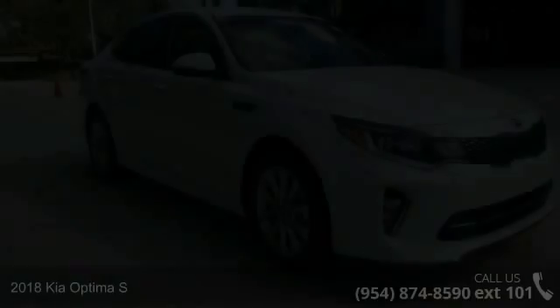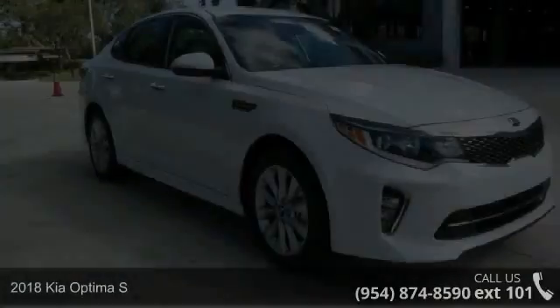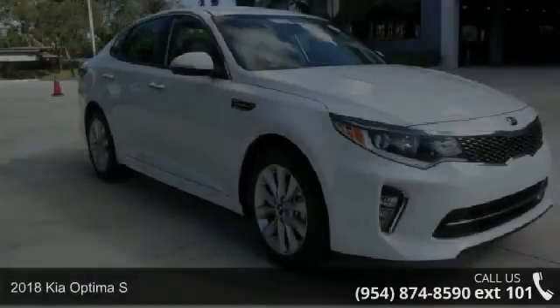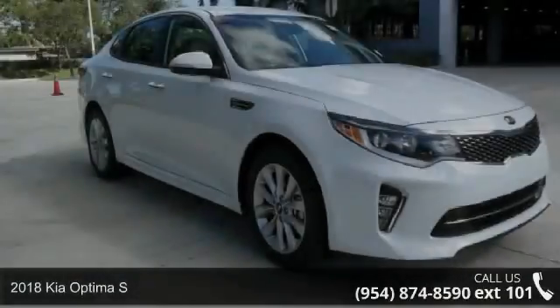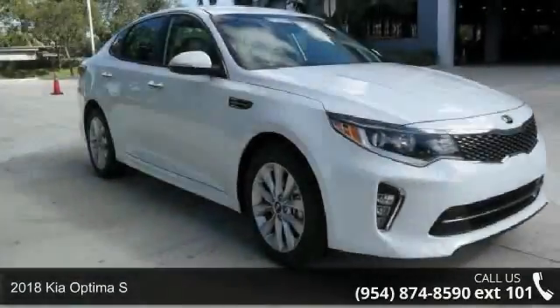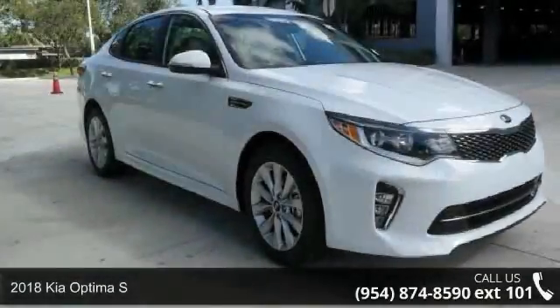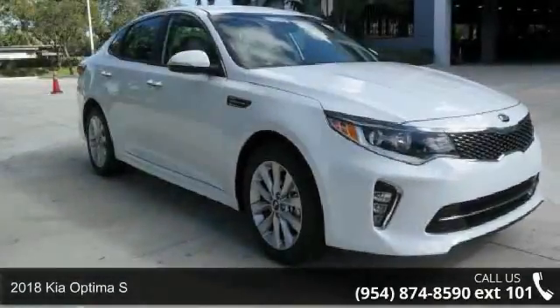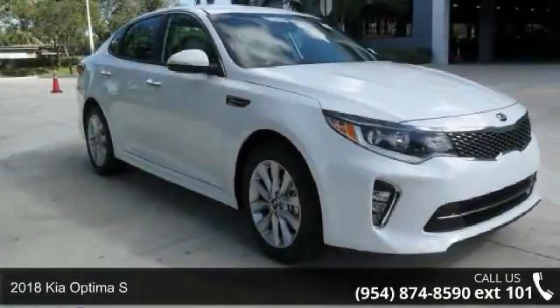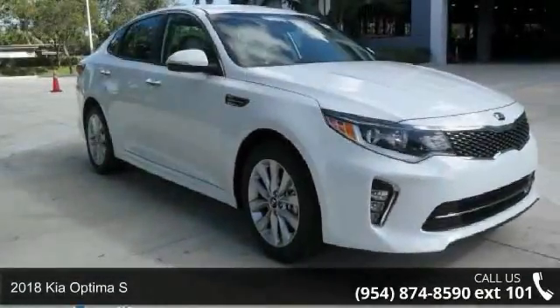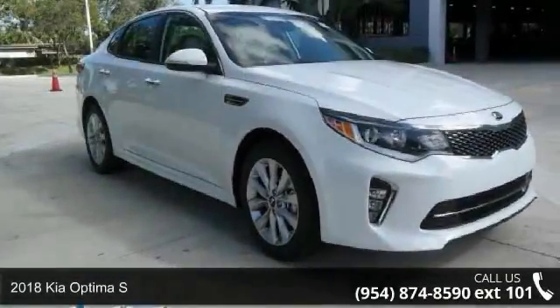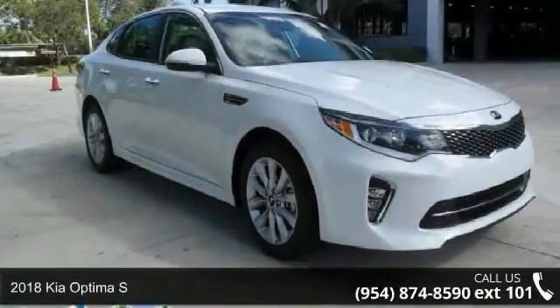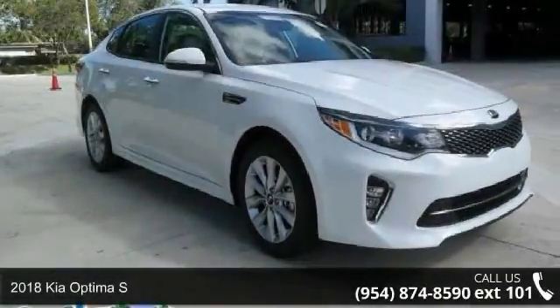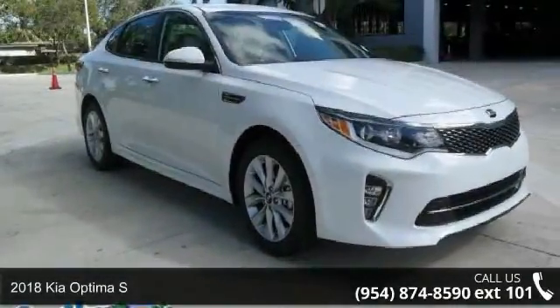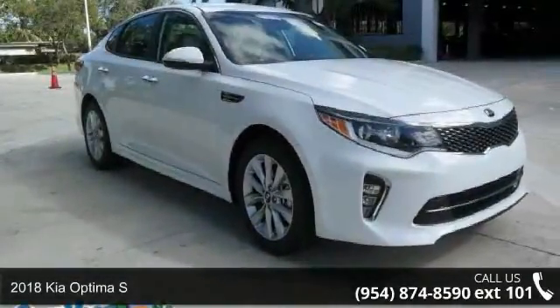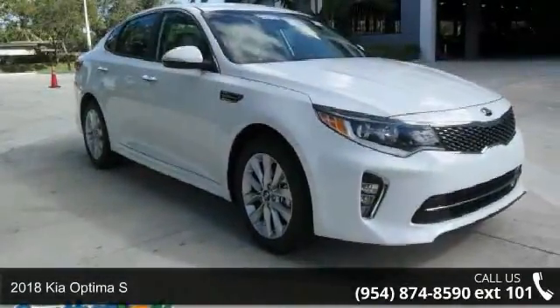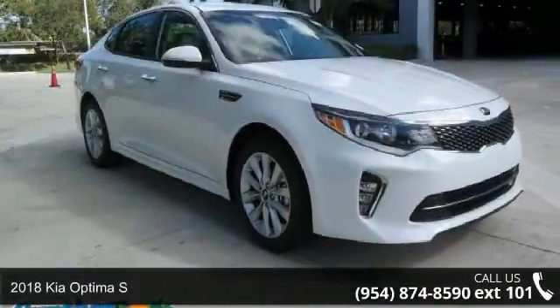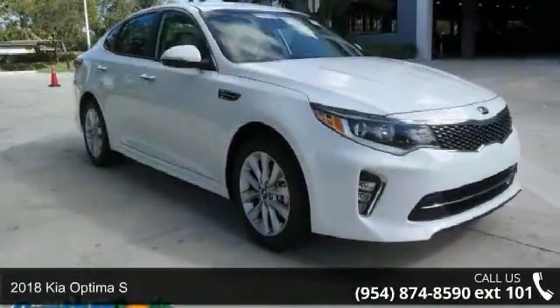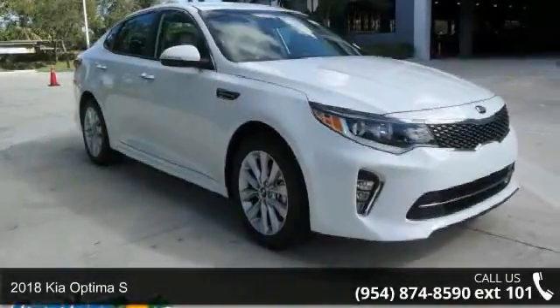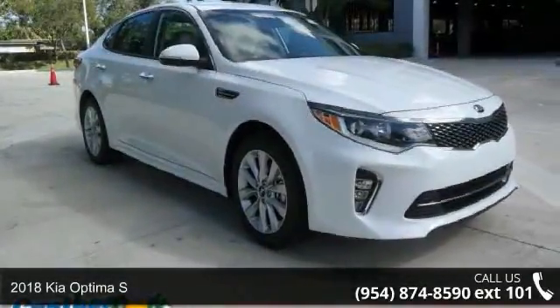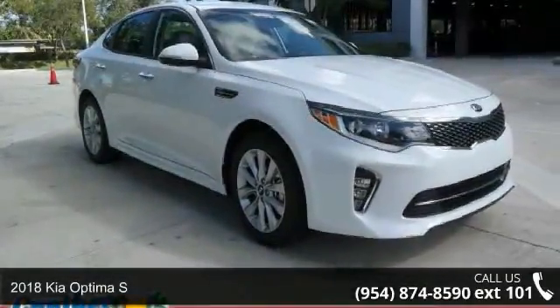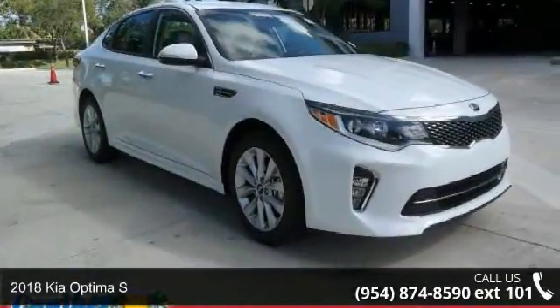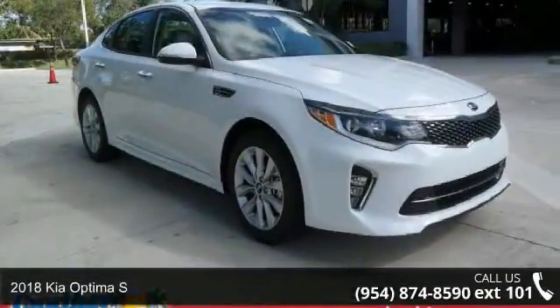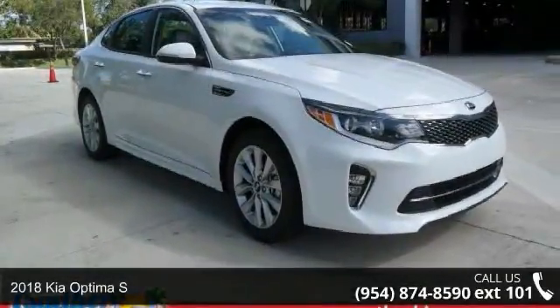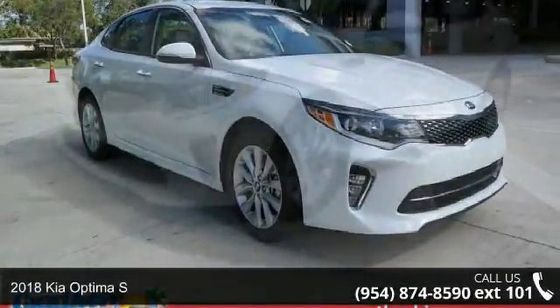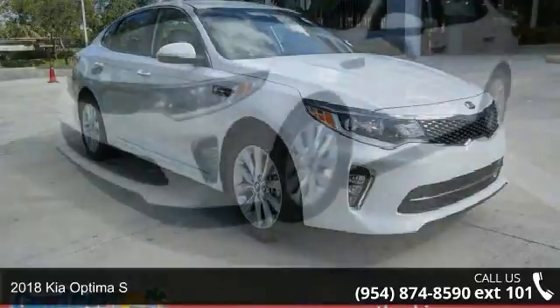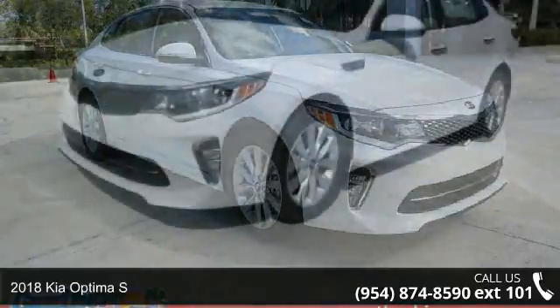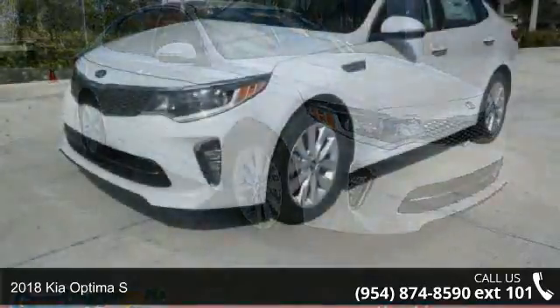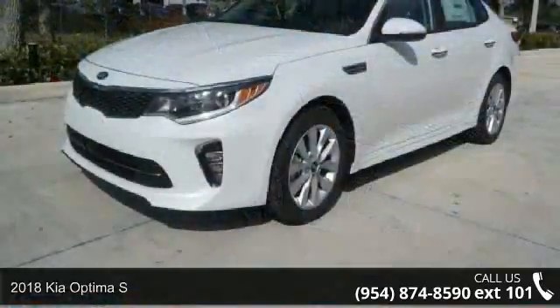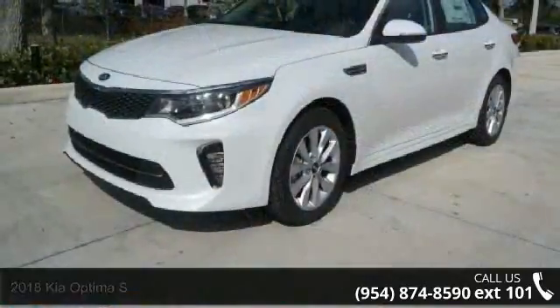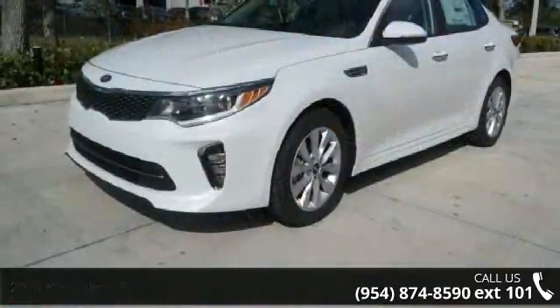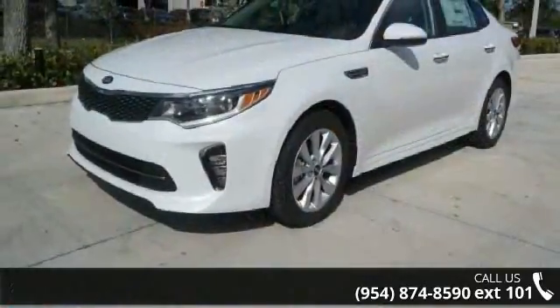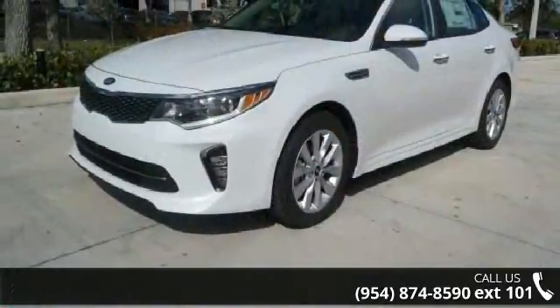Imagine yourself in this 2018 Kia Optima S. This may be the set of wheels you've been looking for.